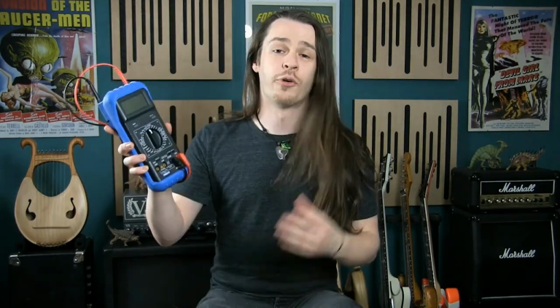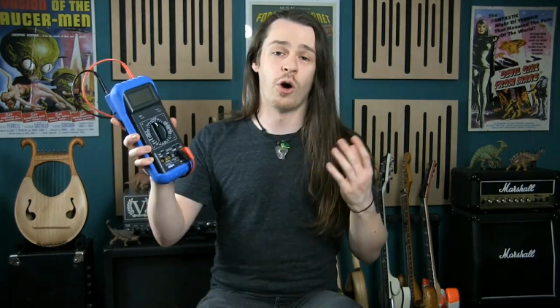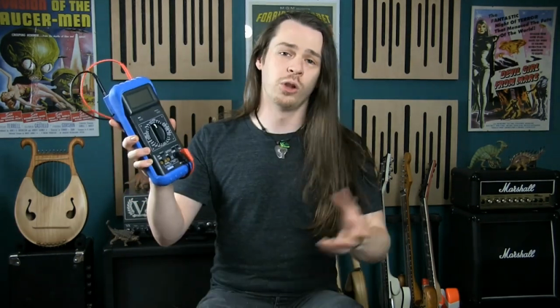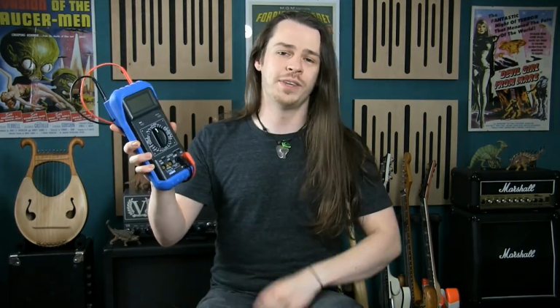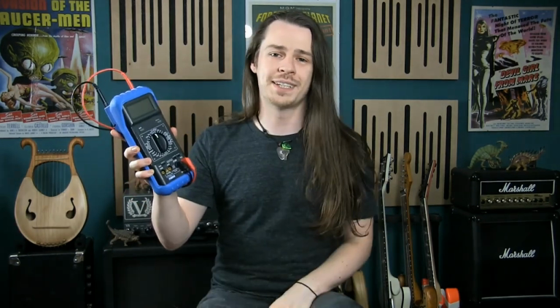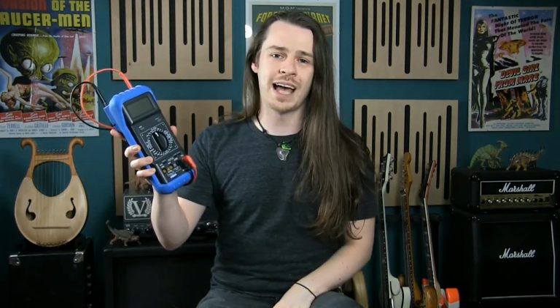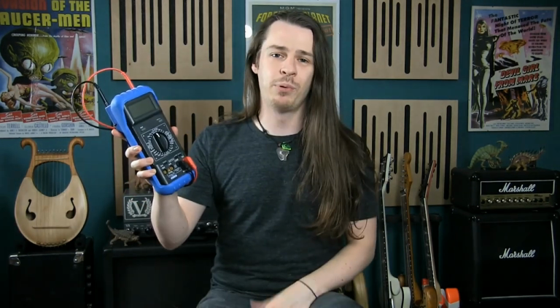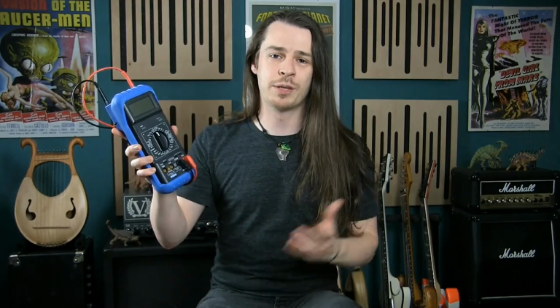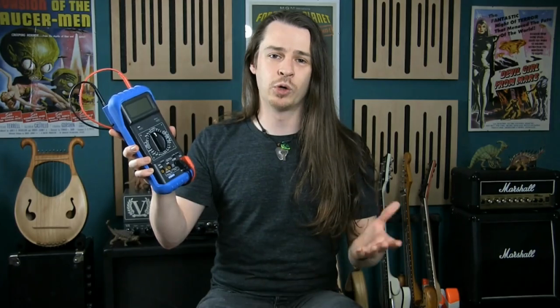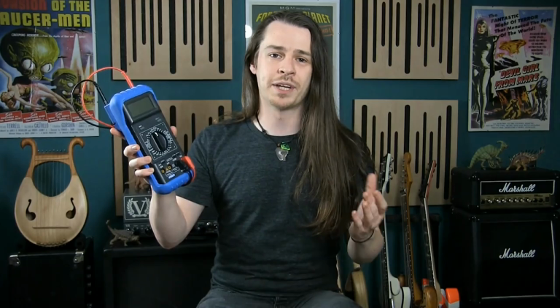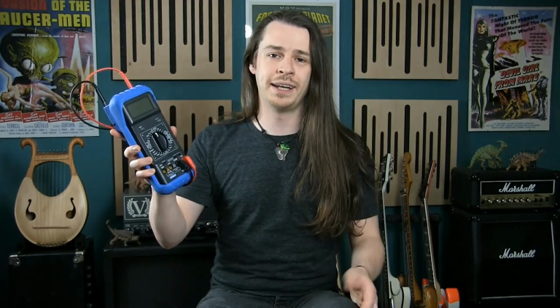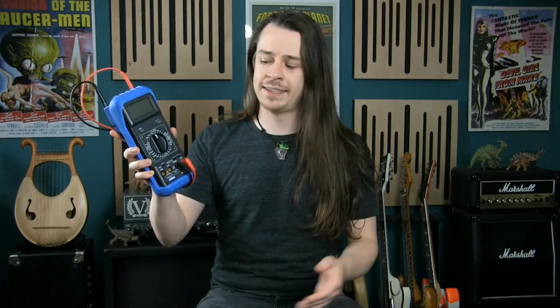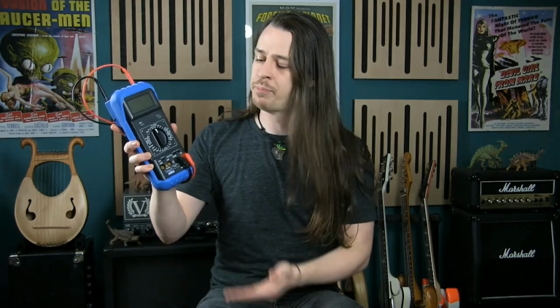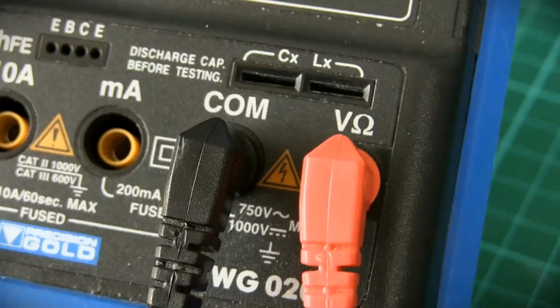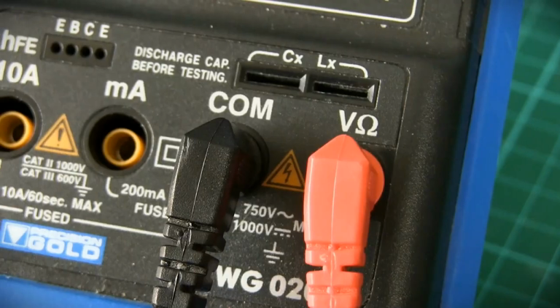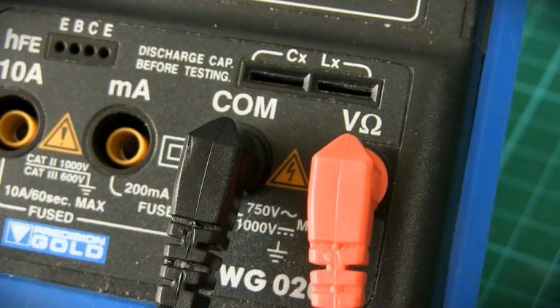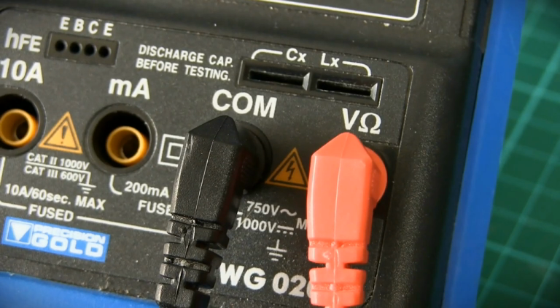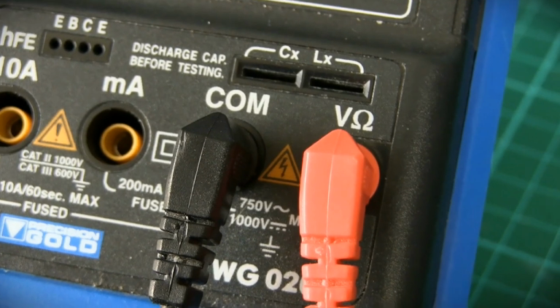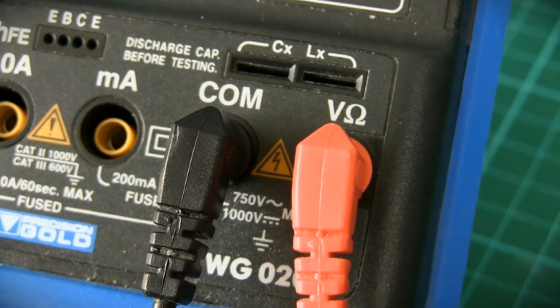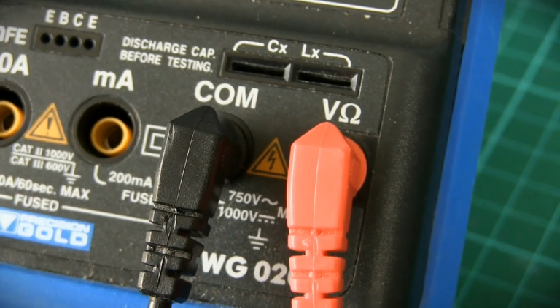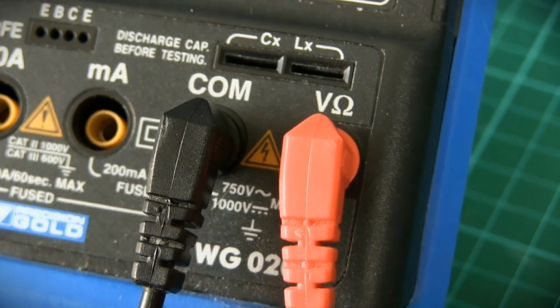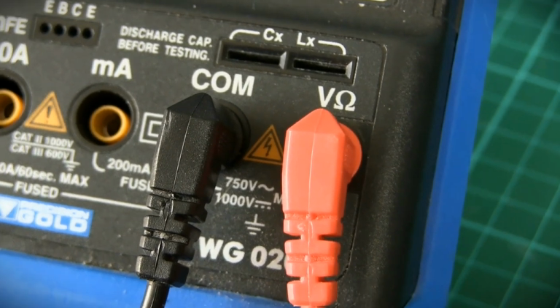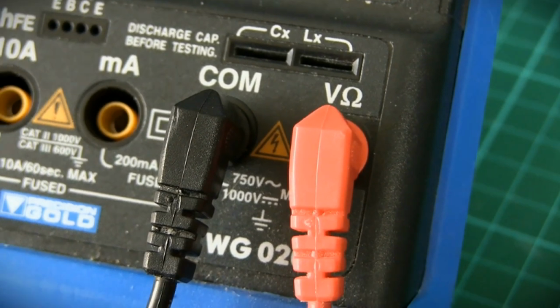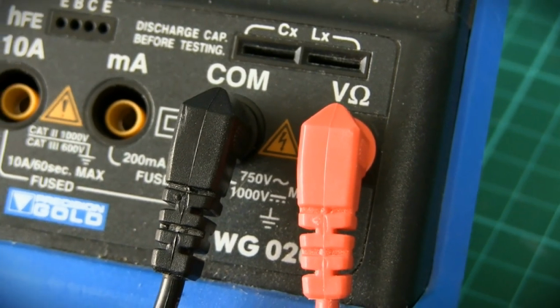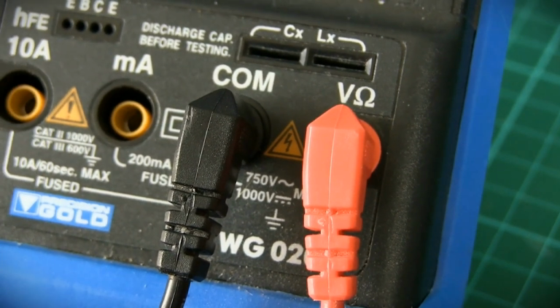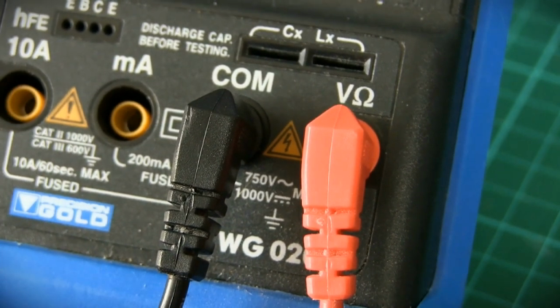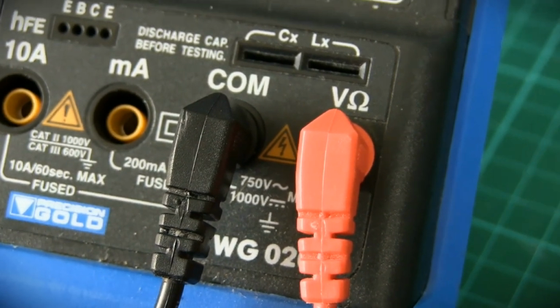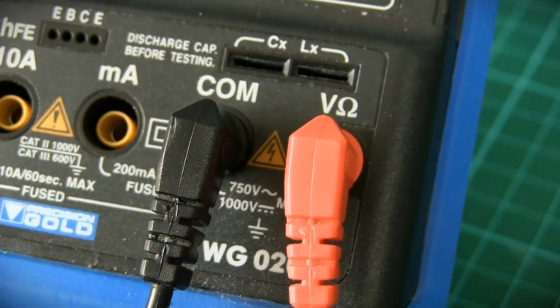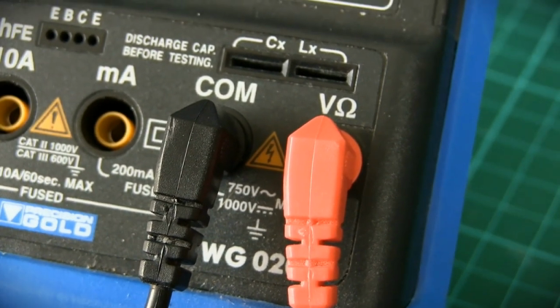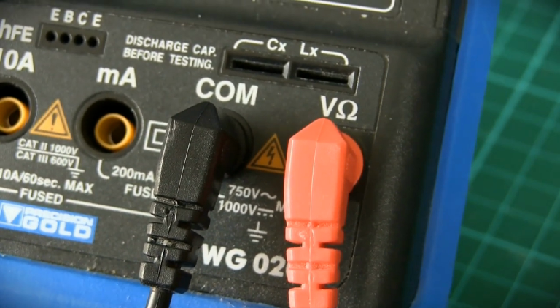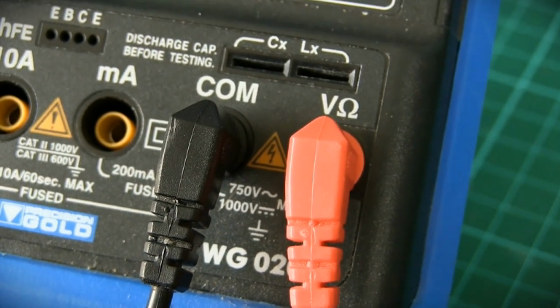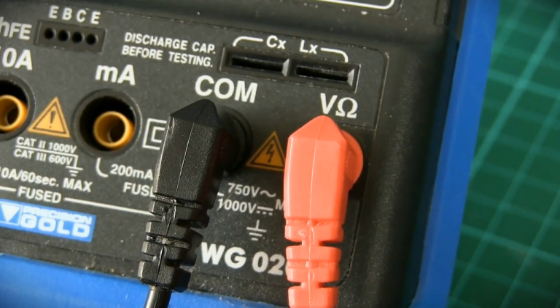For all of these examples, the probes are connected black to common, and red to the voltage resistance input.